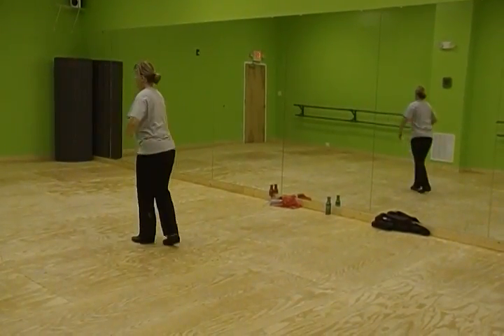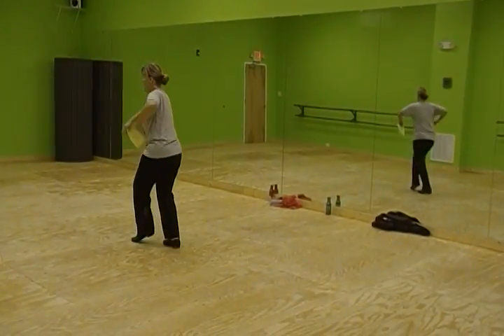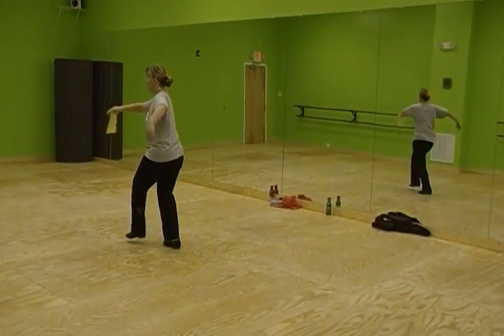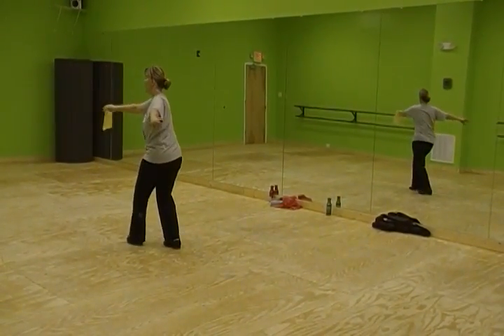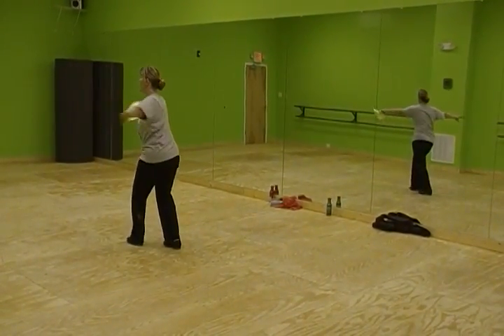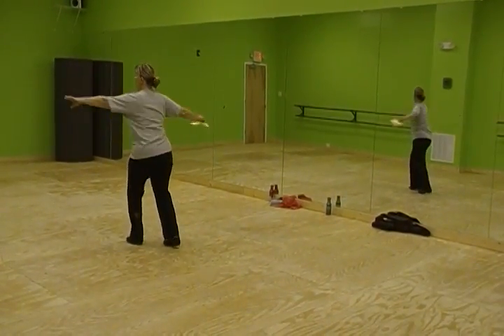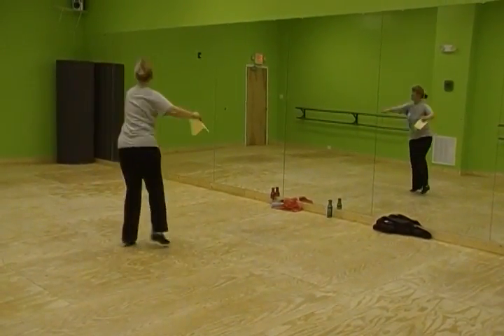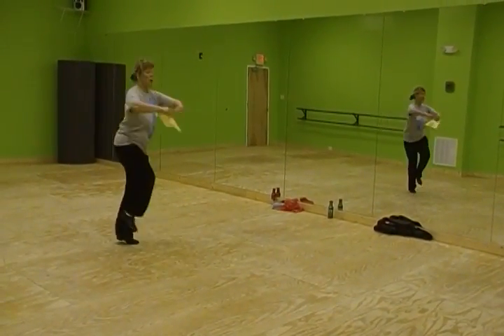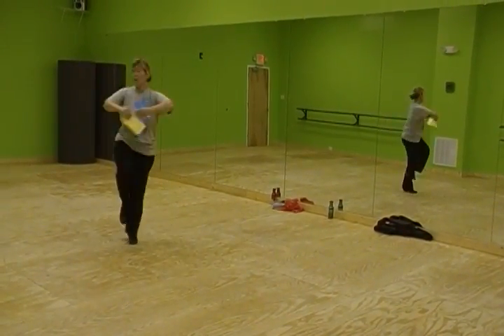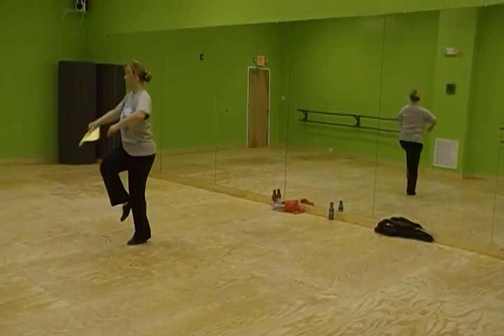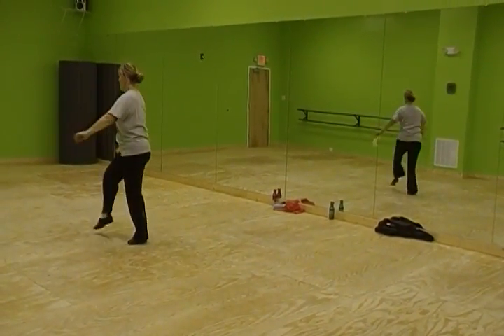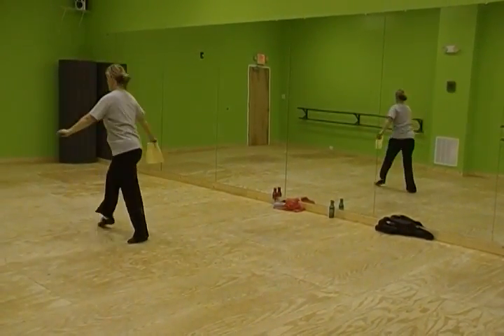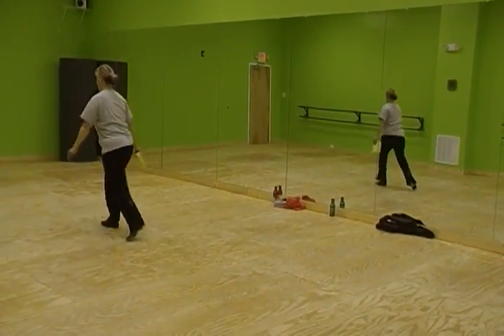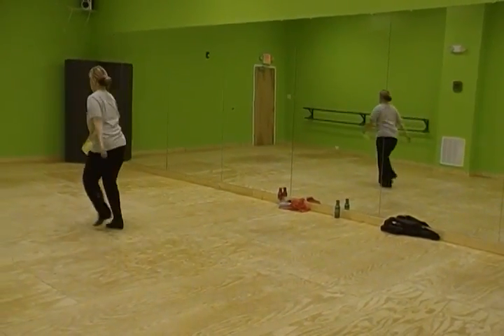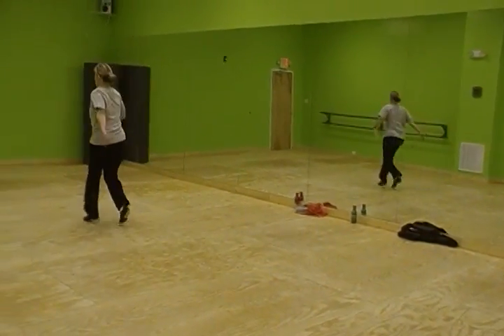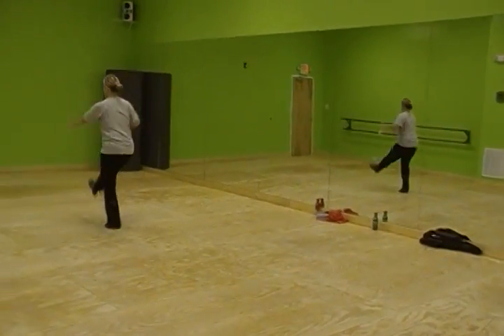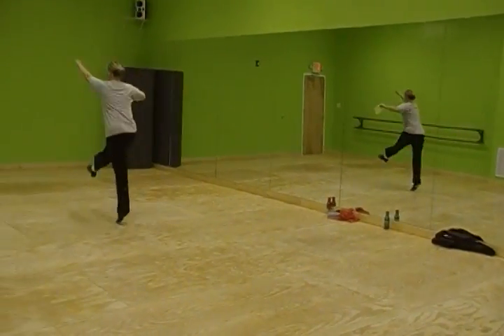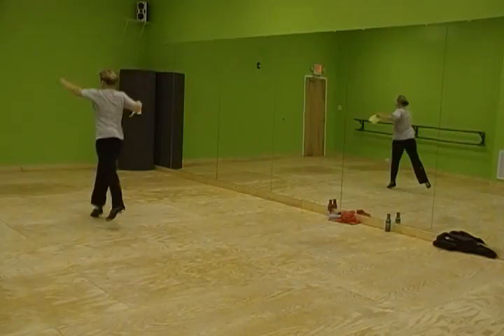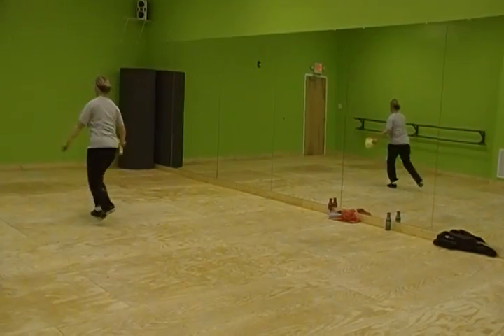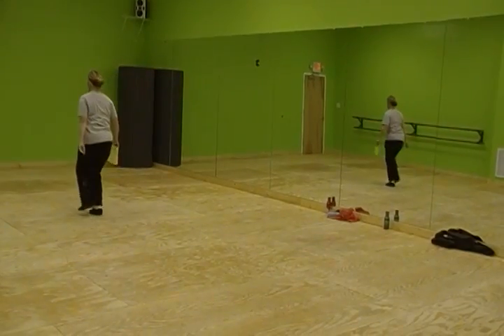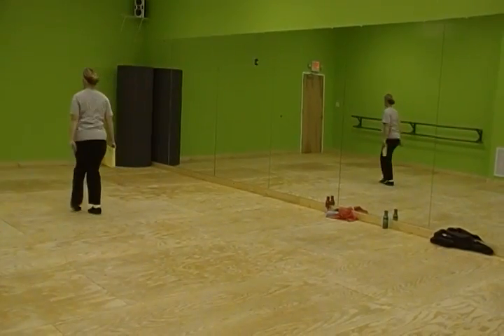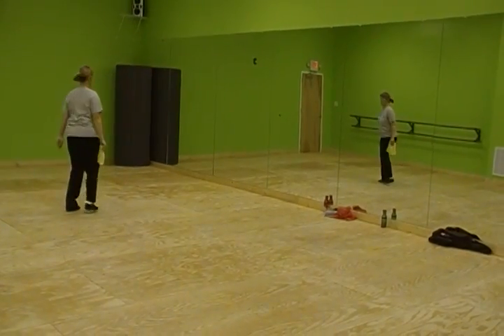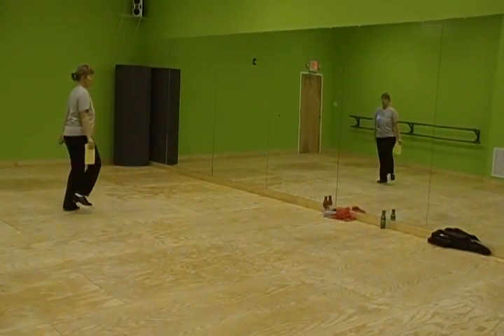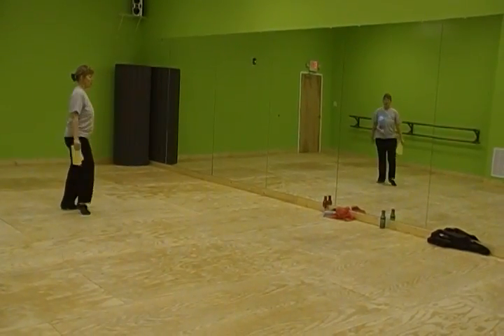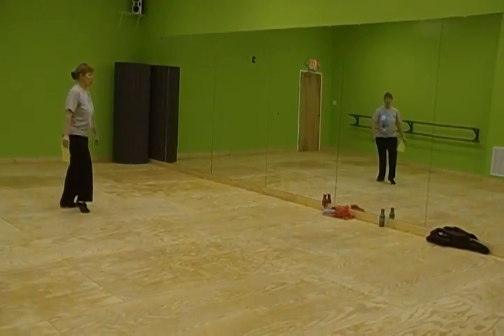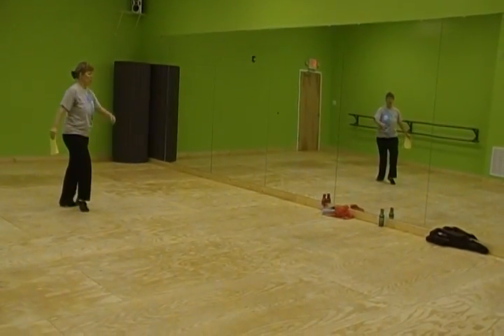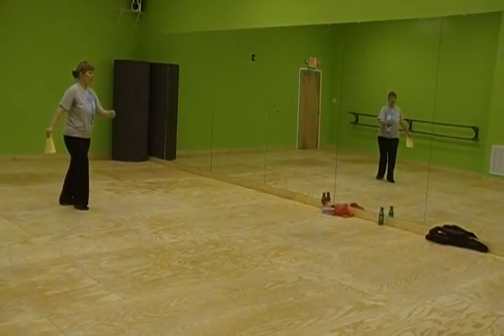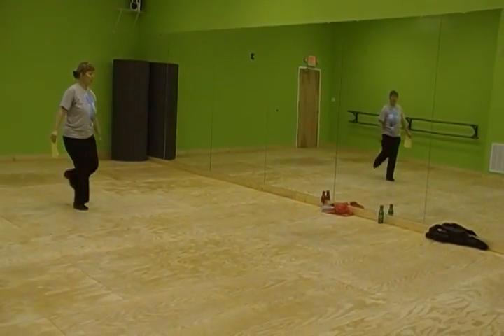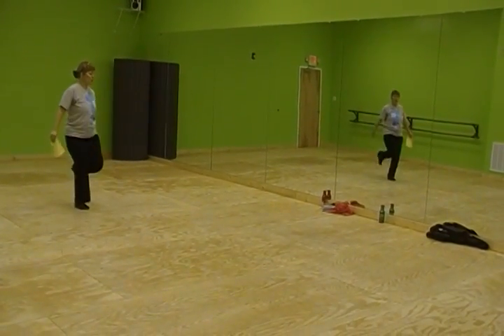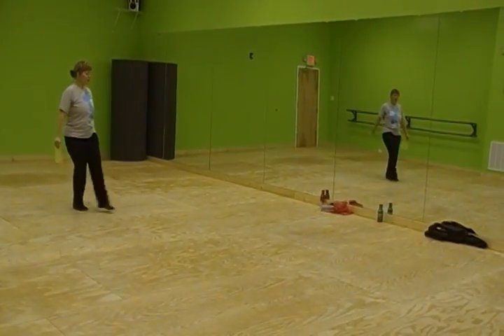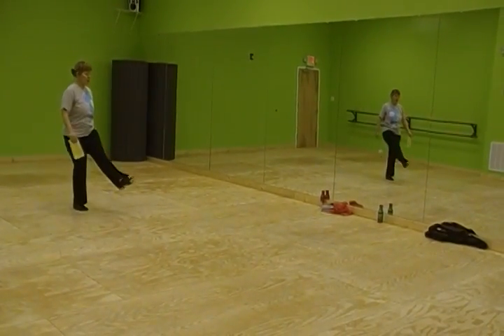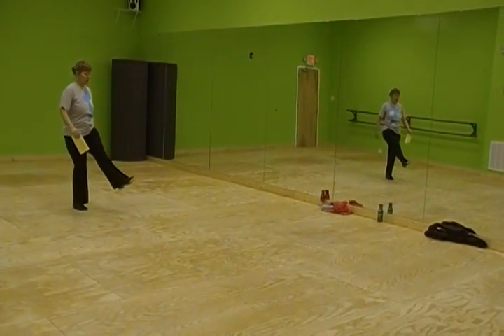Three, four, turn, step, step, feet, kick, toe, heel, brush.